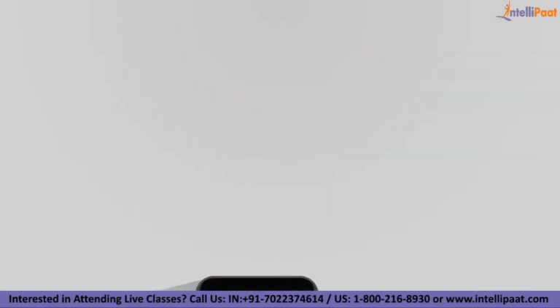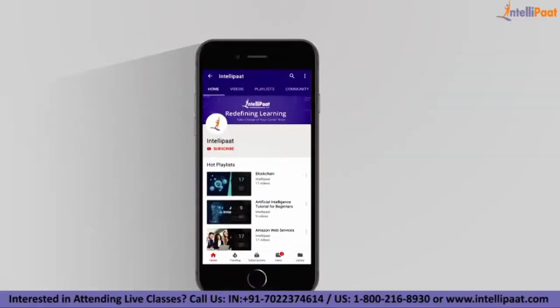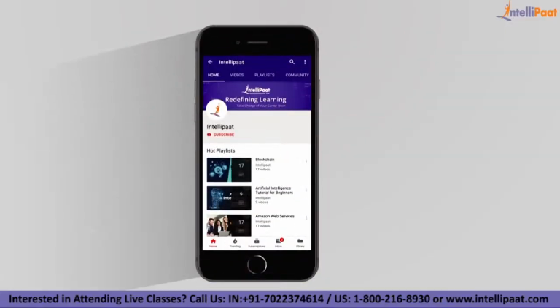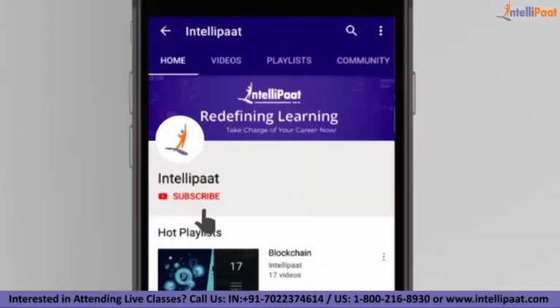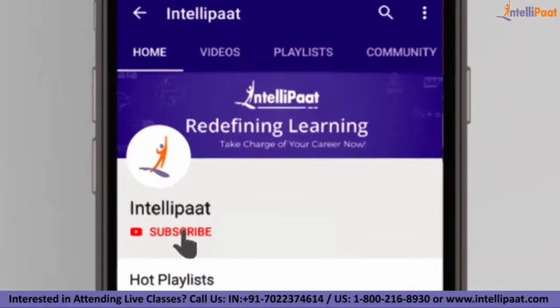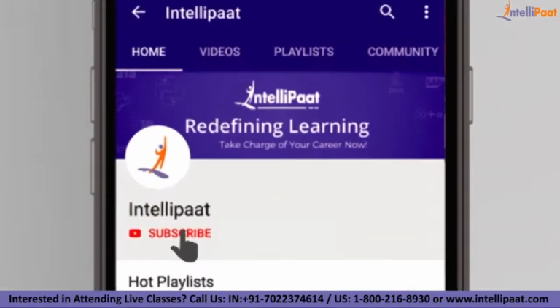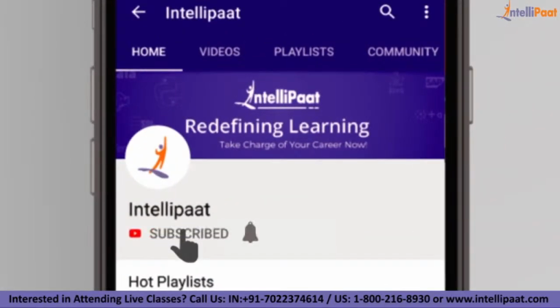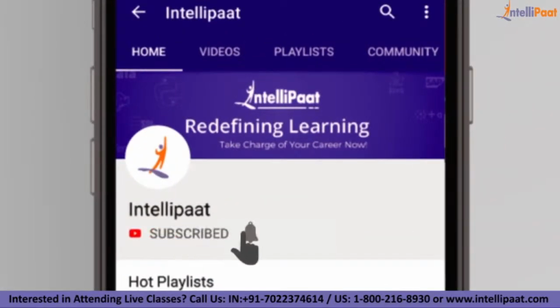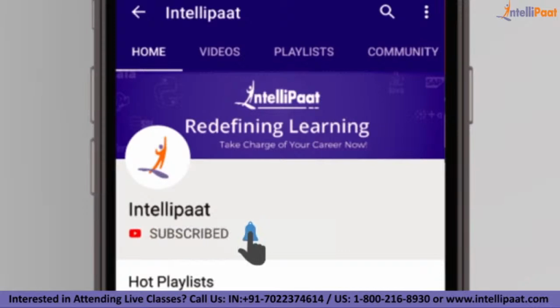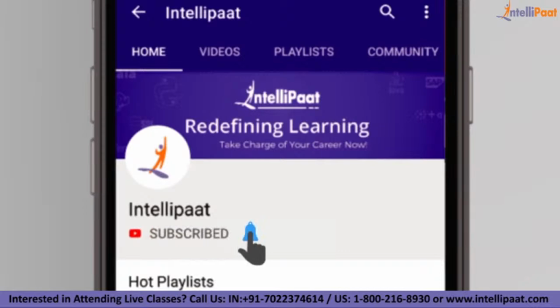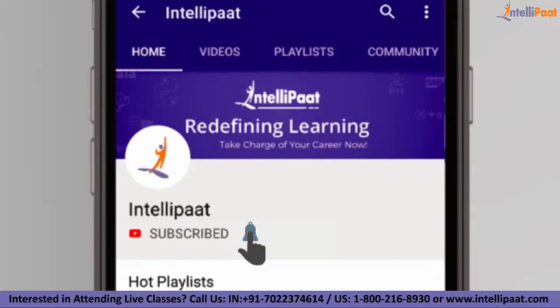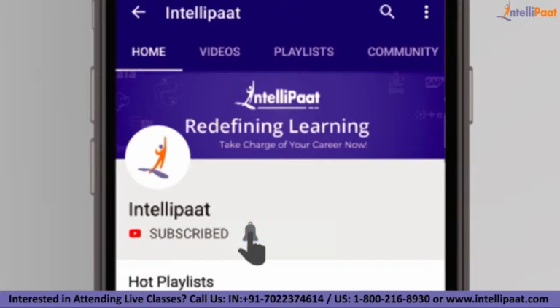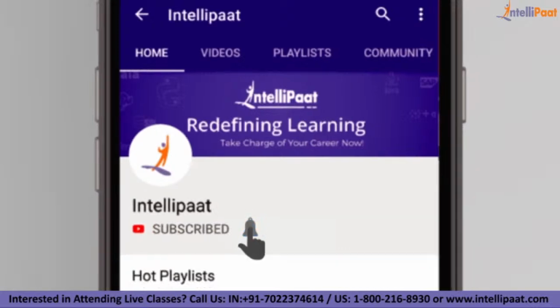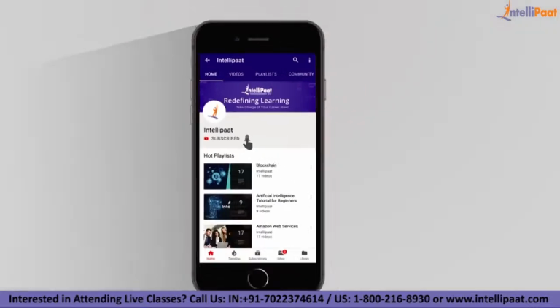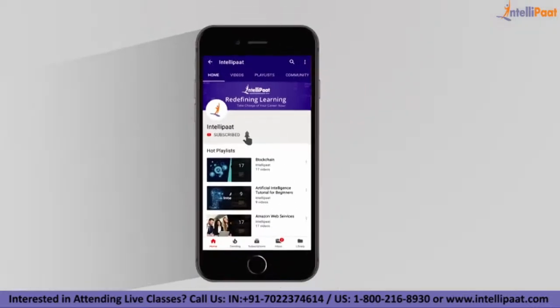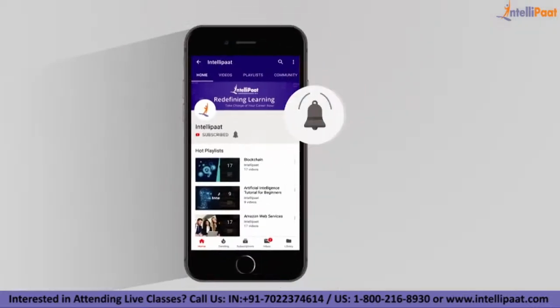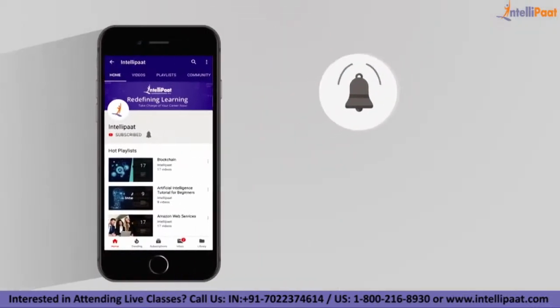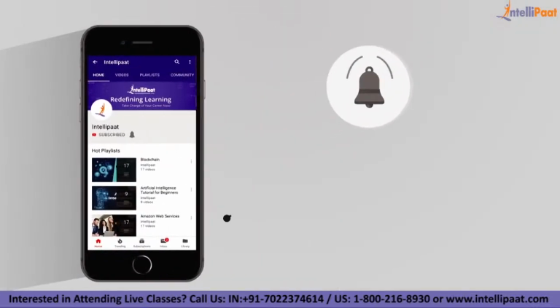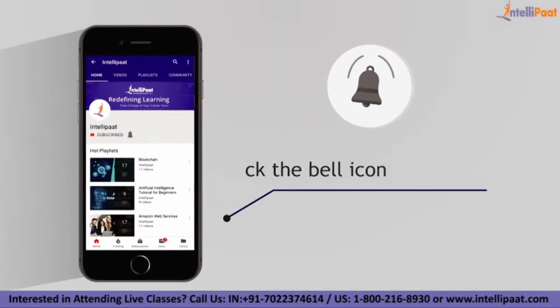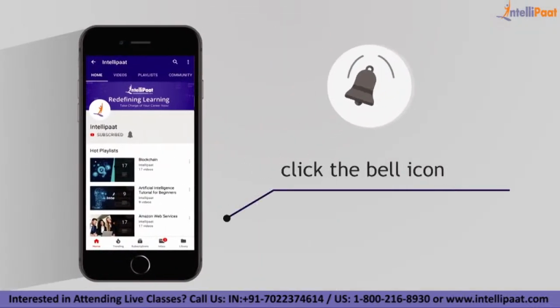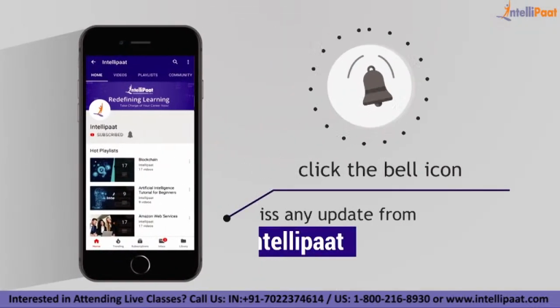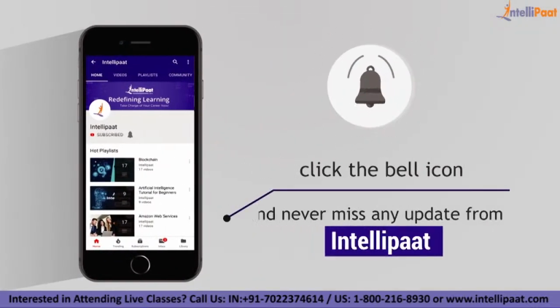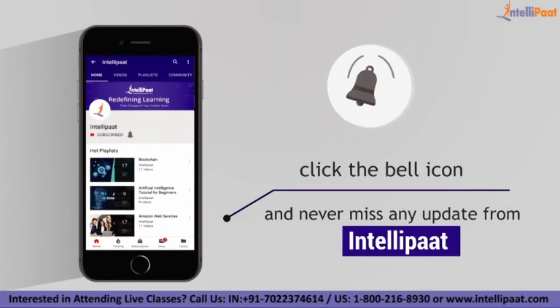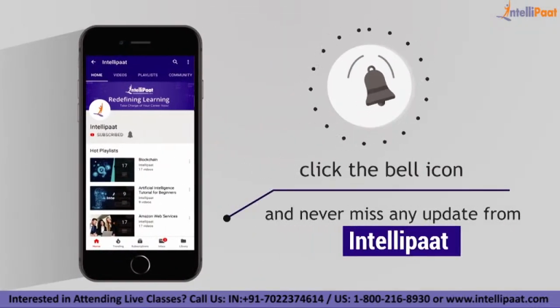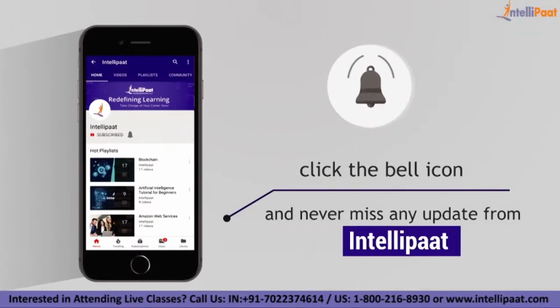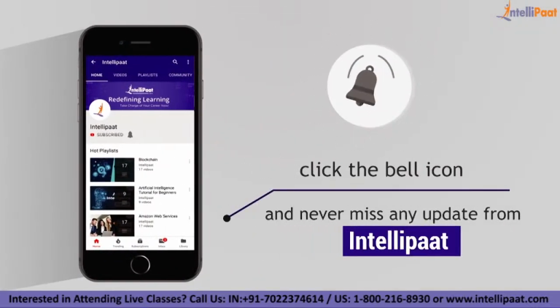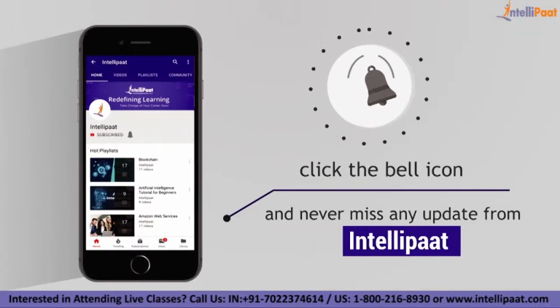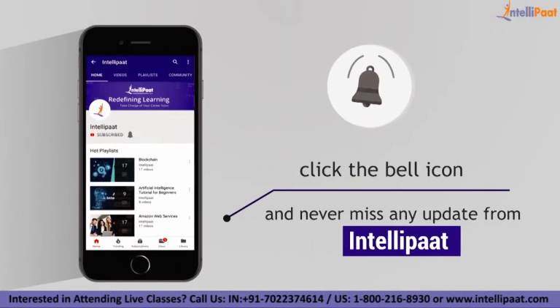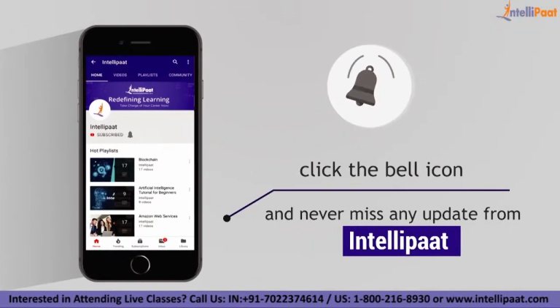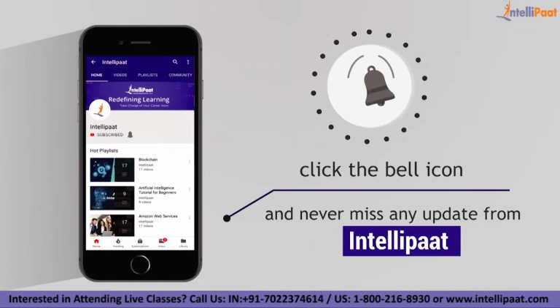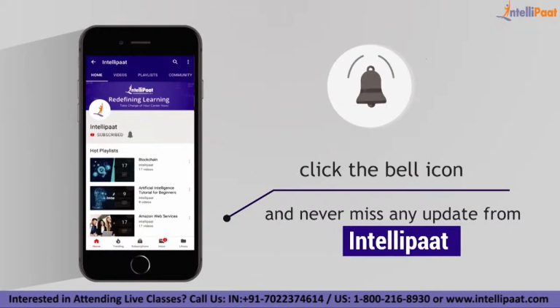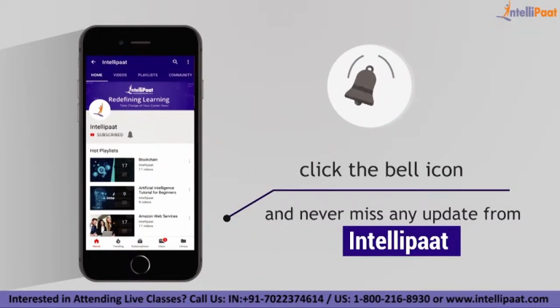But before we begin the session, make sure to subscribe to our channel and press the bell icon so that you'll never miss any update from us.